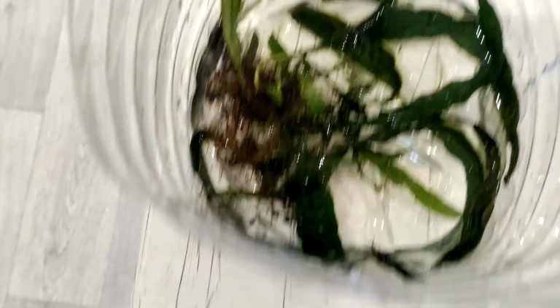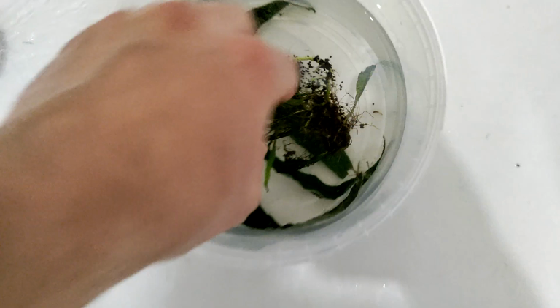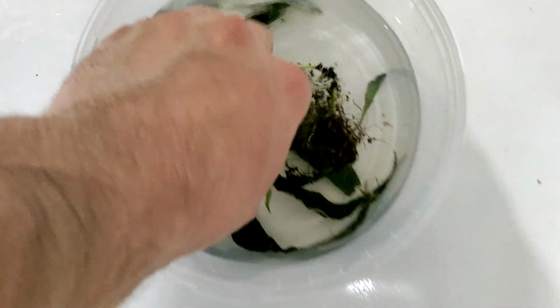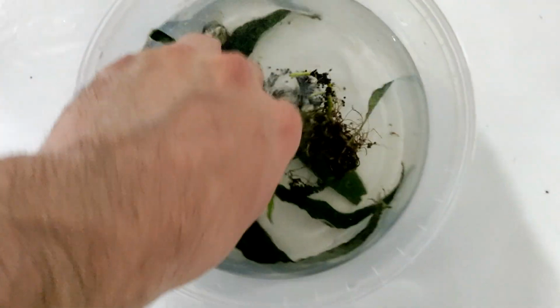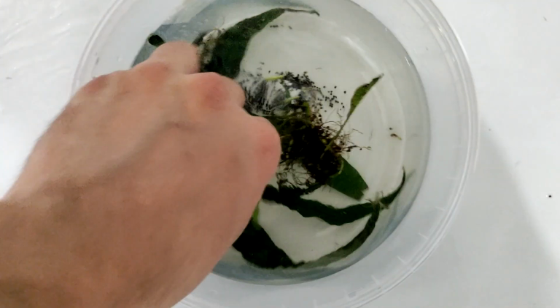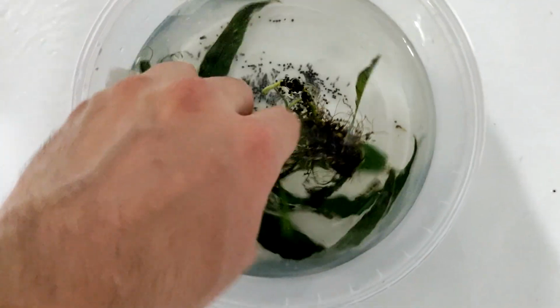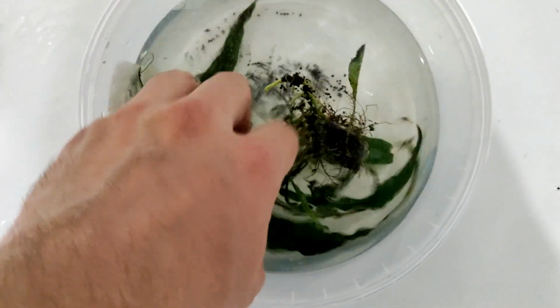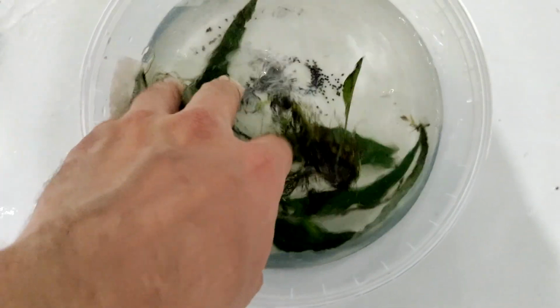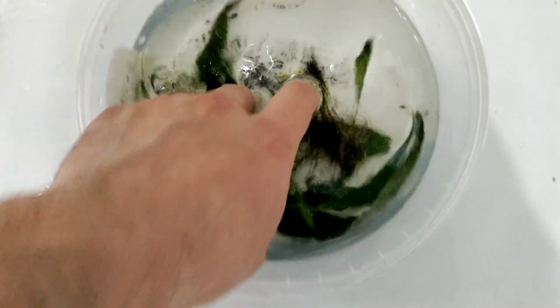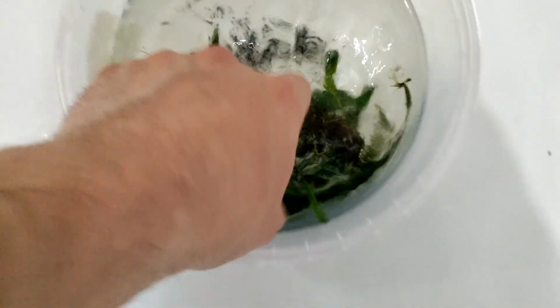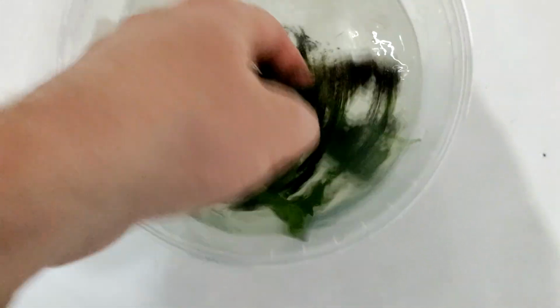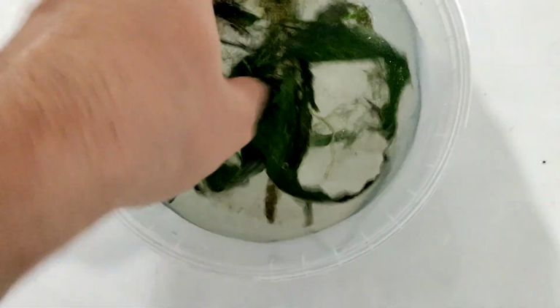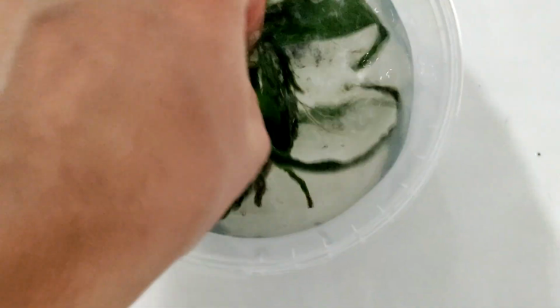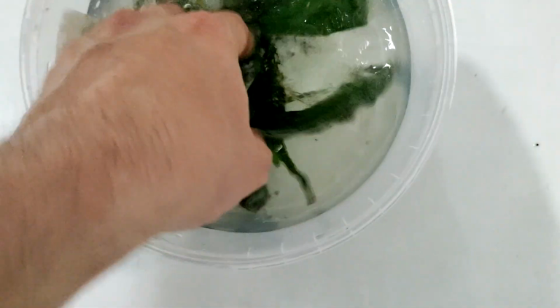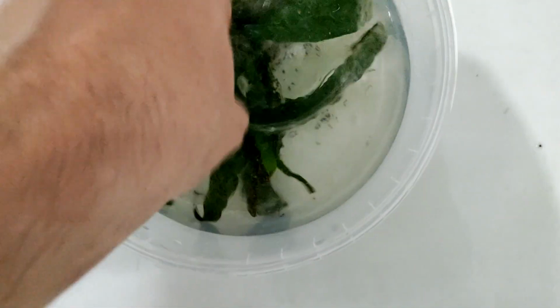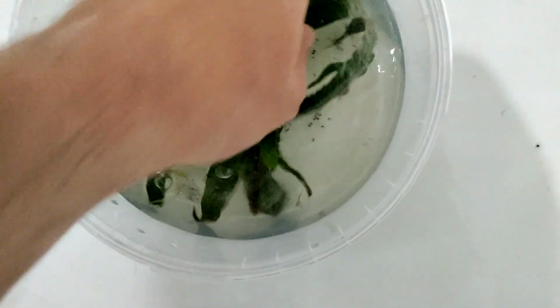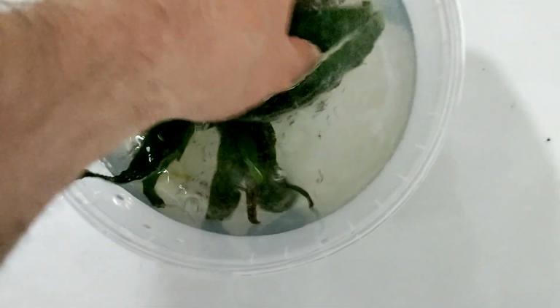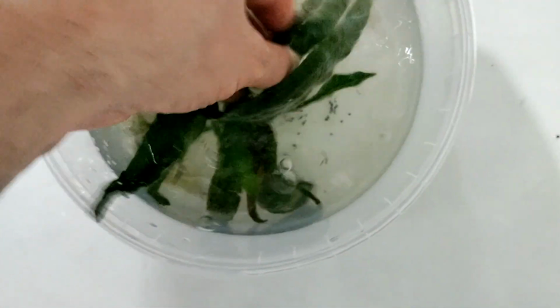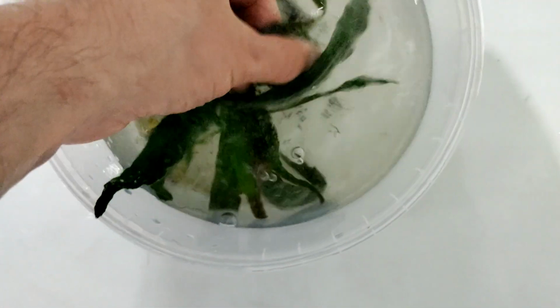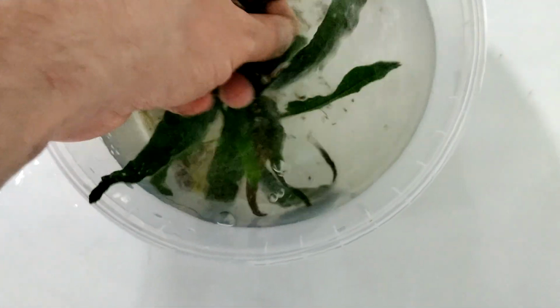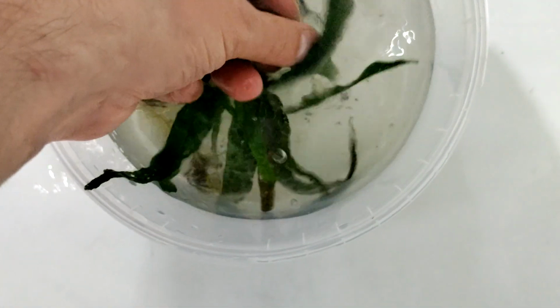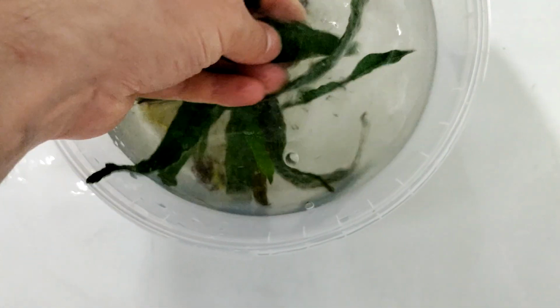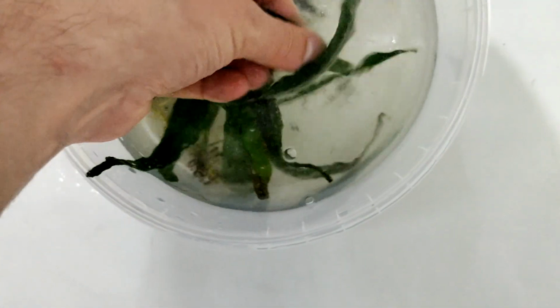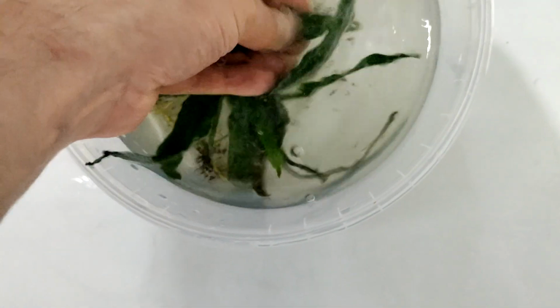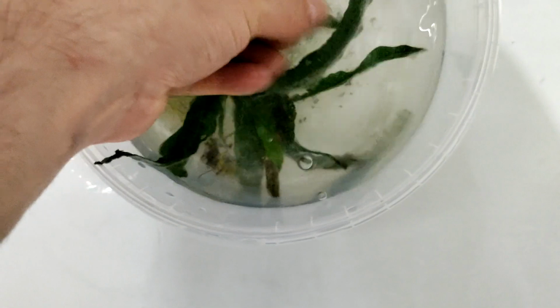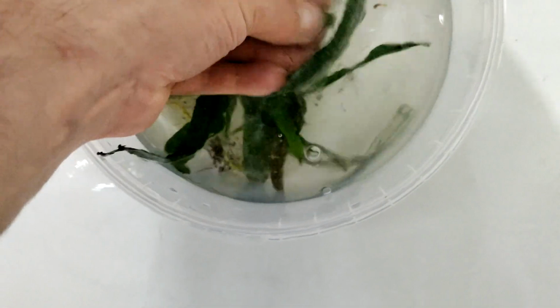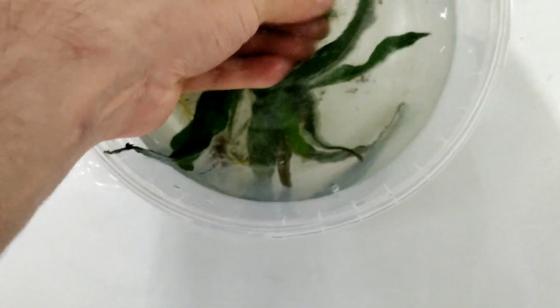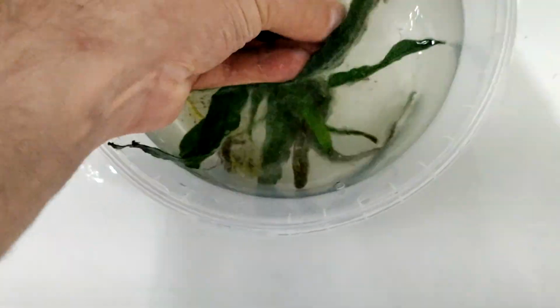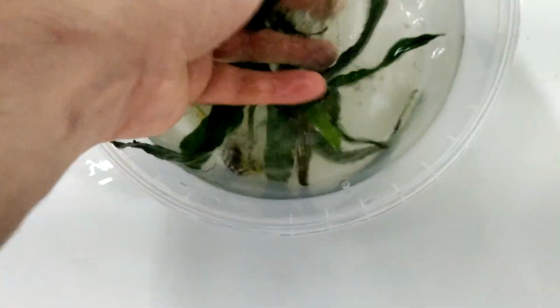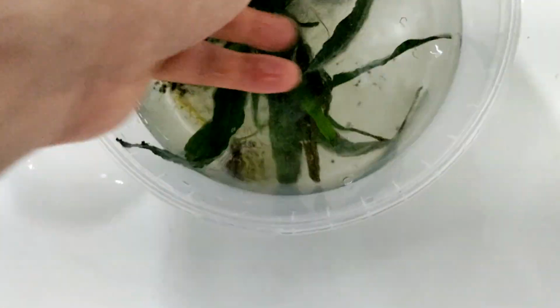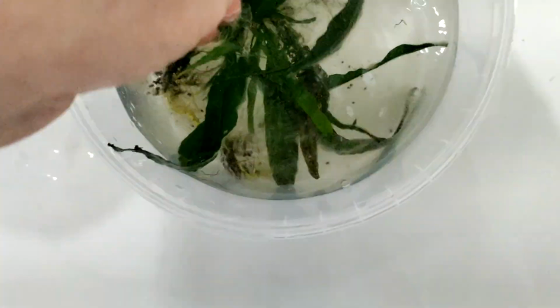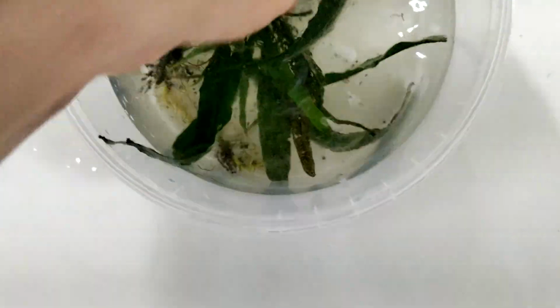Then take a clean dish with clean water and rinse the plant. Leave the plant for one day in clean water.